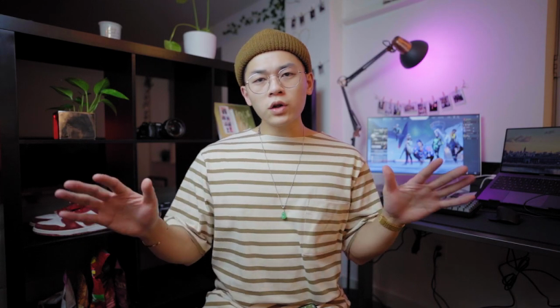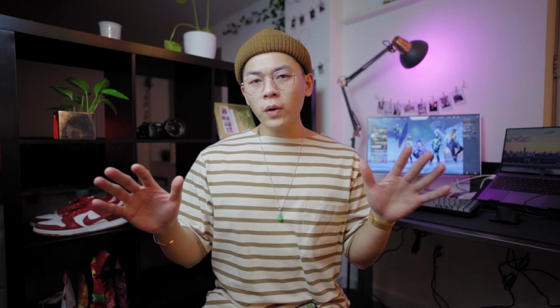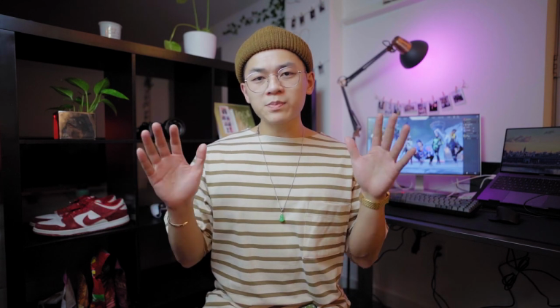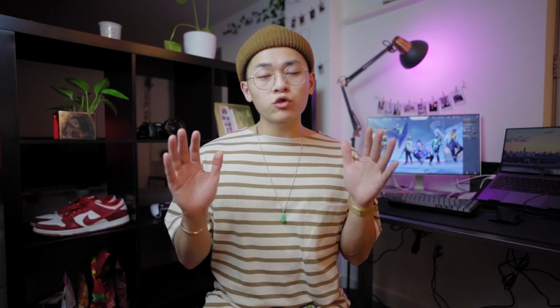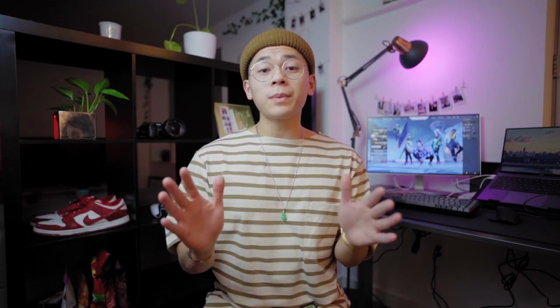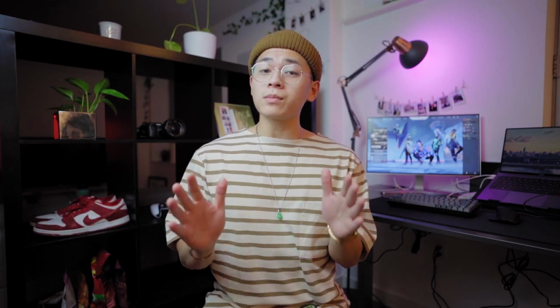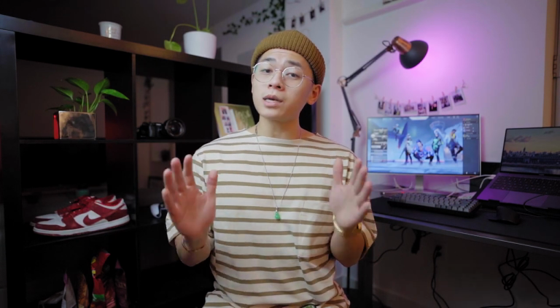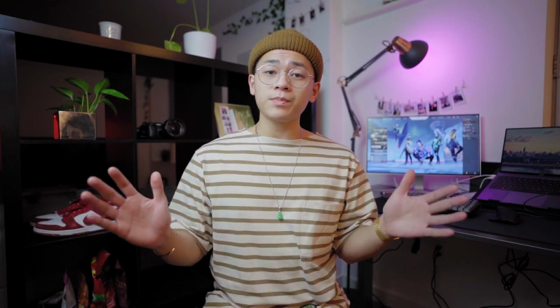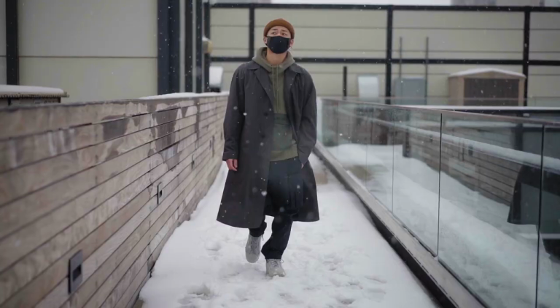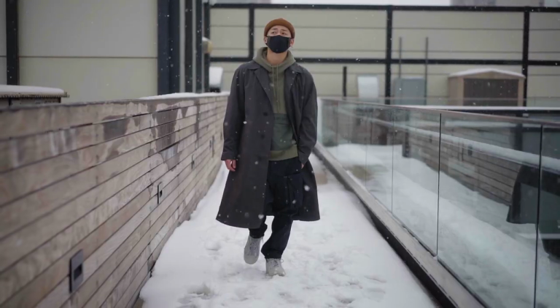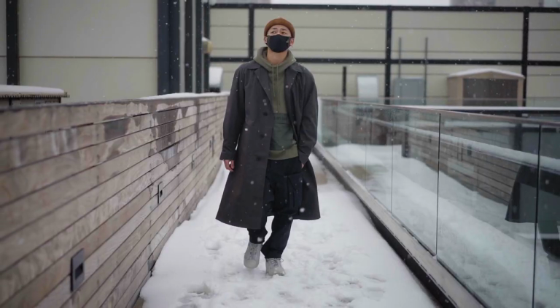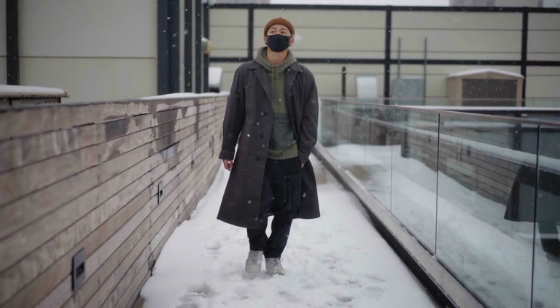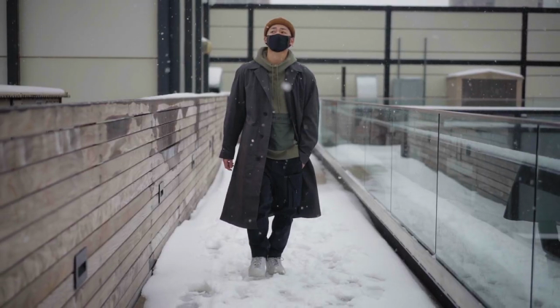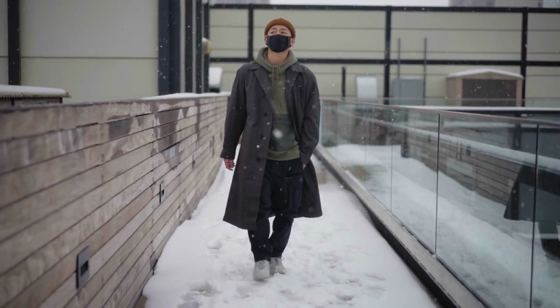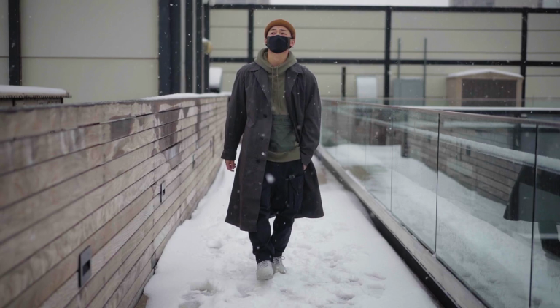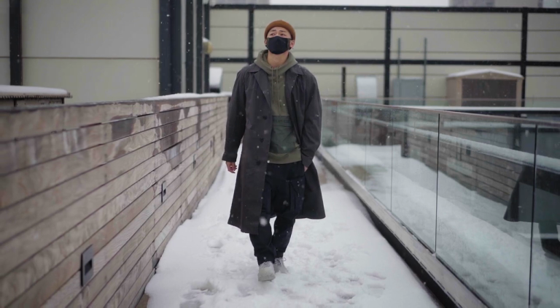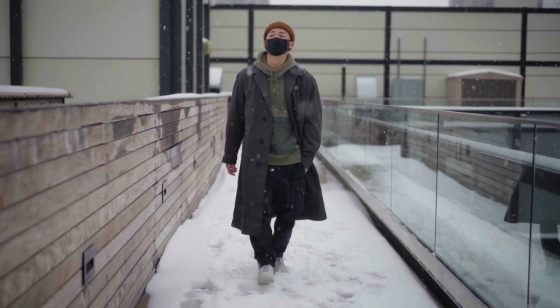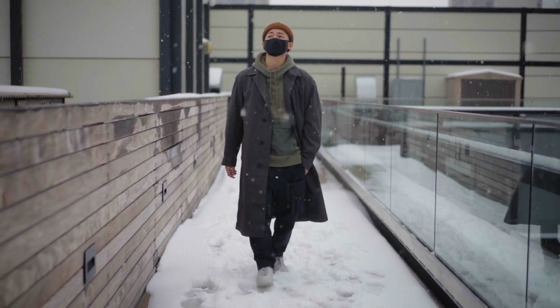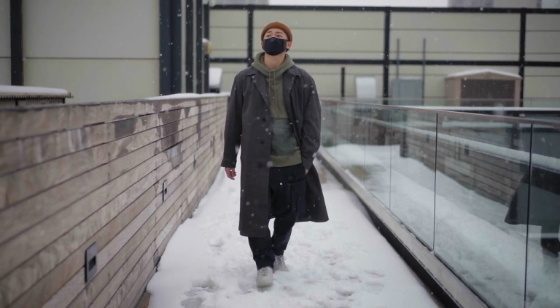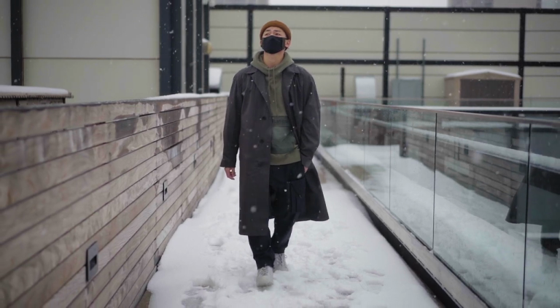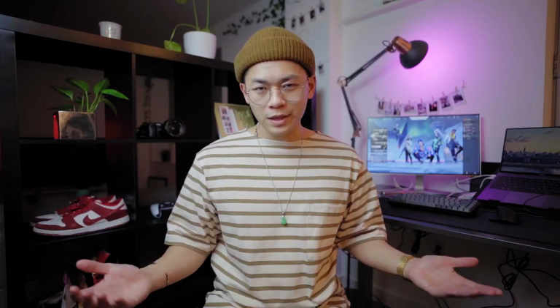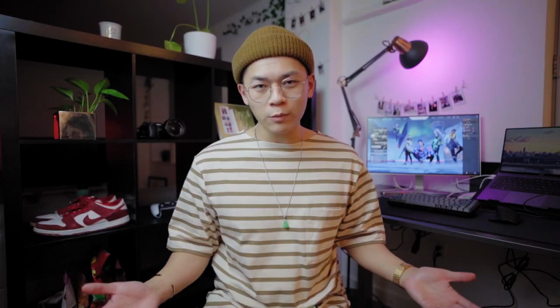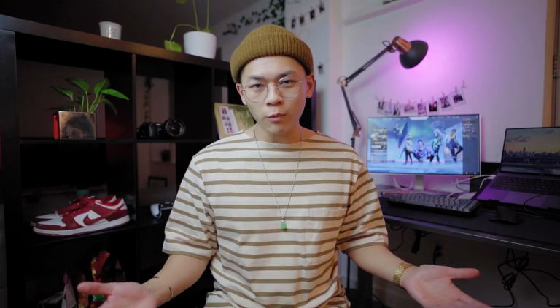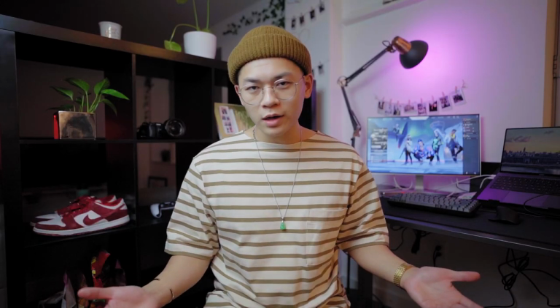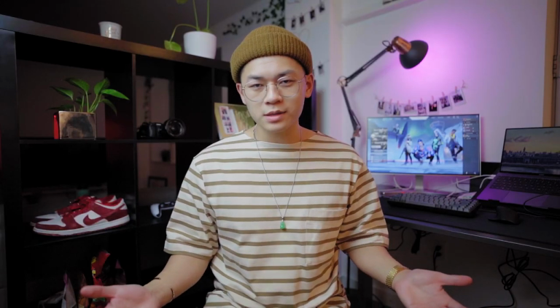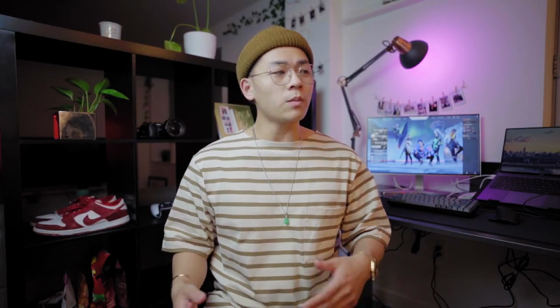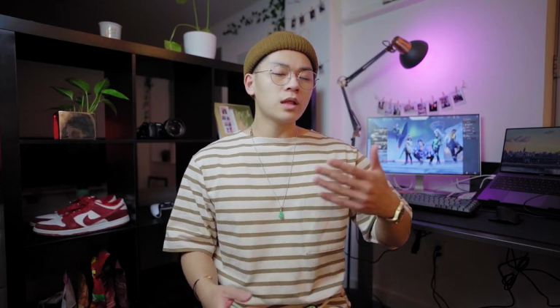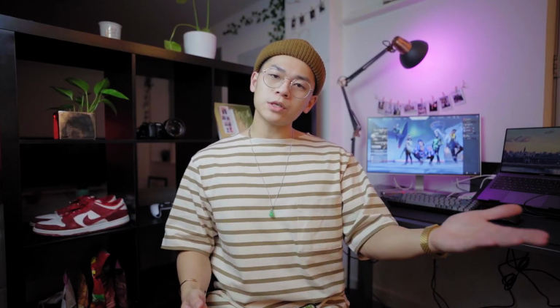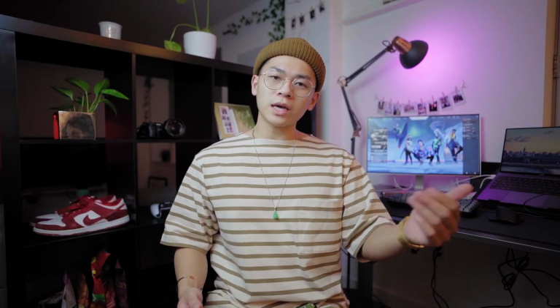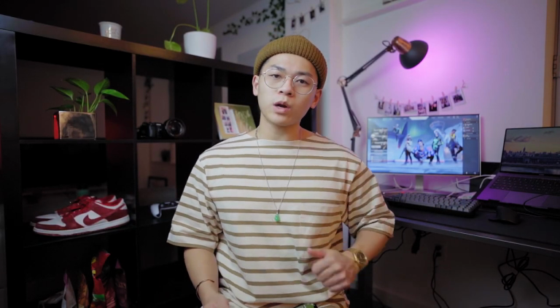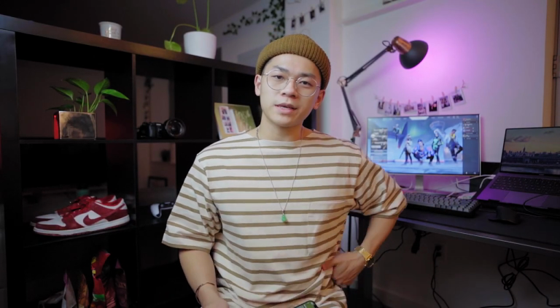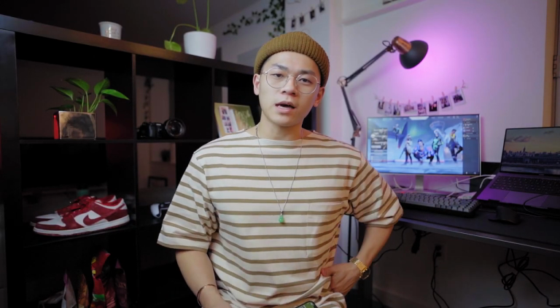Uniqlo has been dropping some awesome pieces lately and I picked some up to review for y'all — and because I really wanted them. Let me show you guys what I picked up.